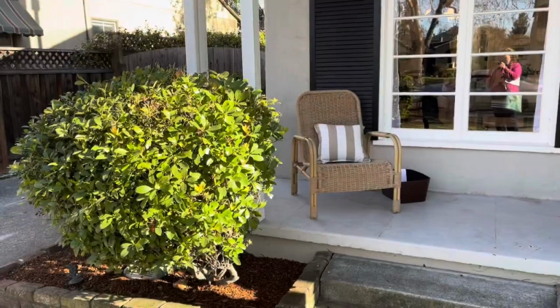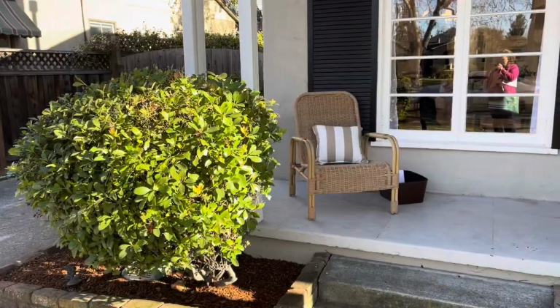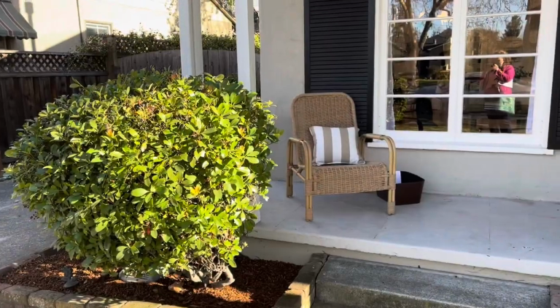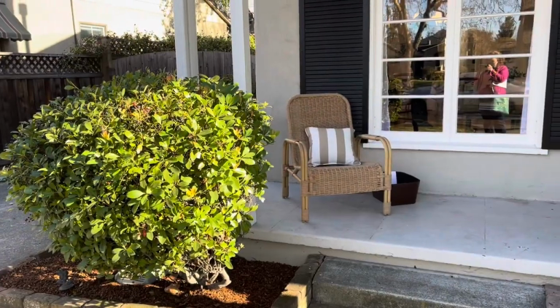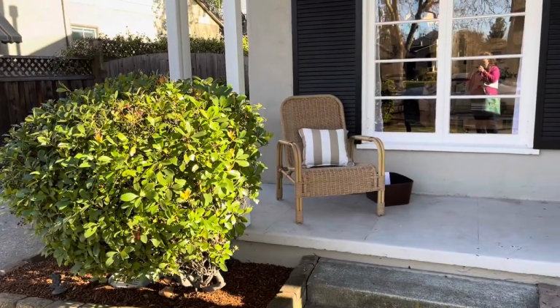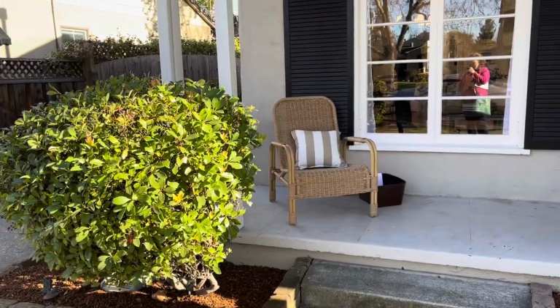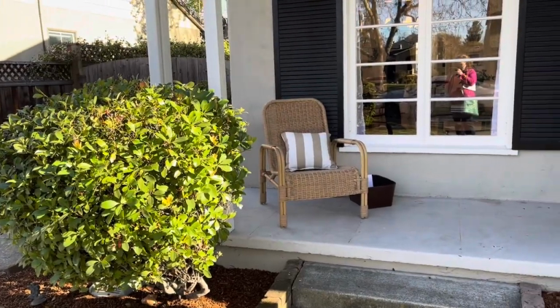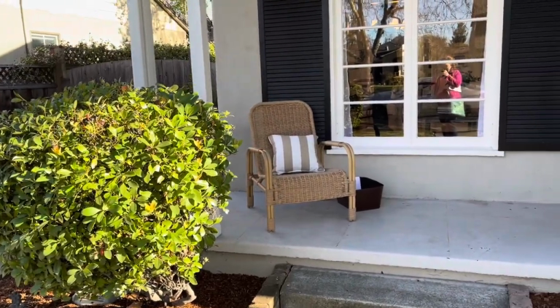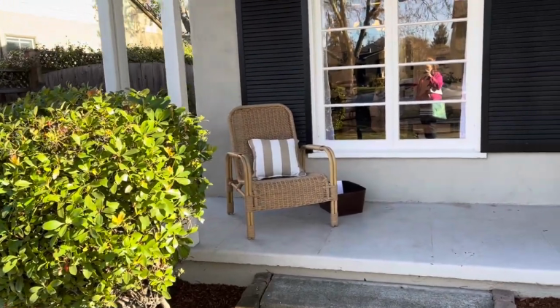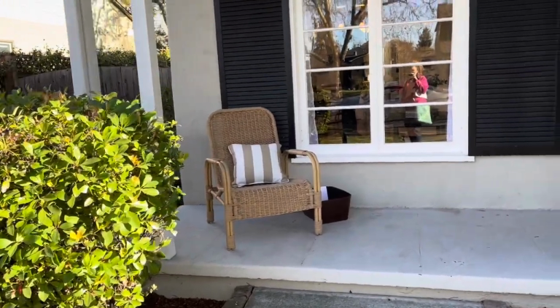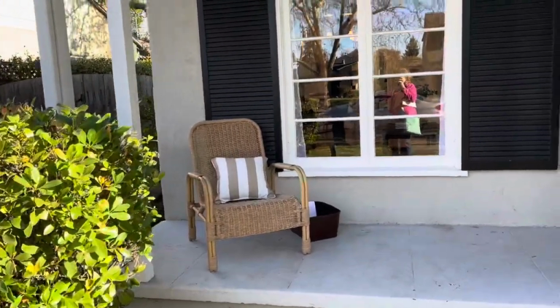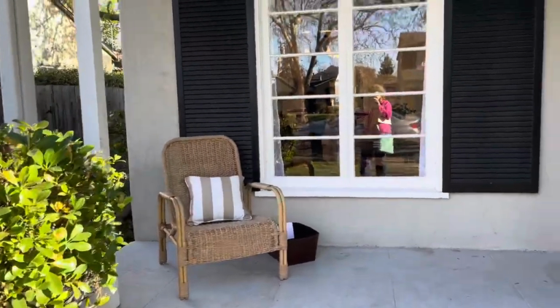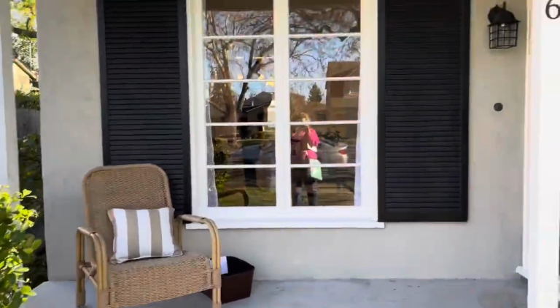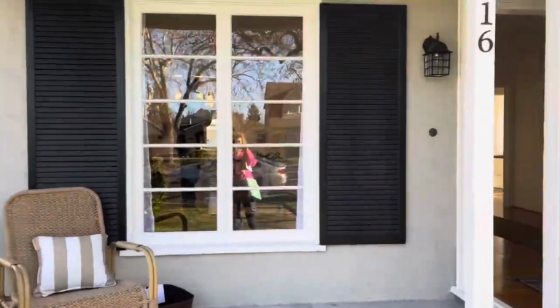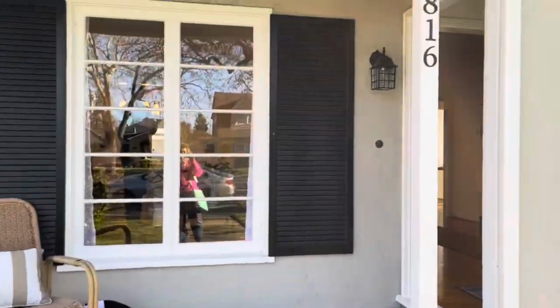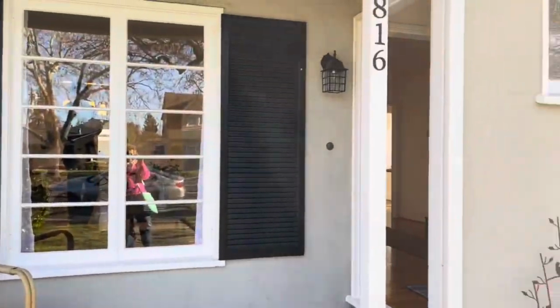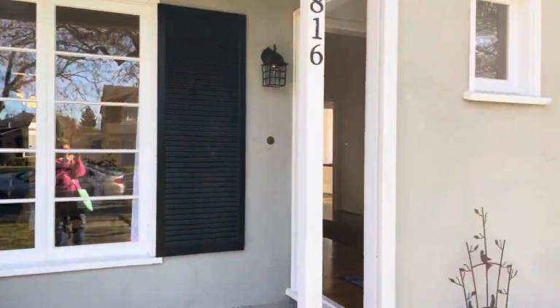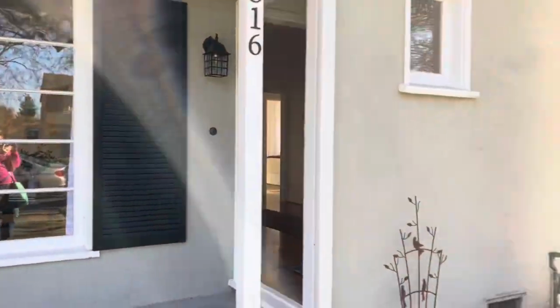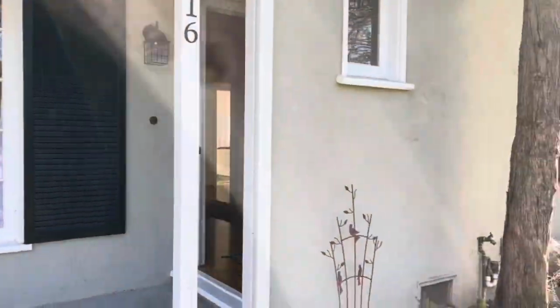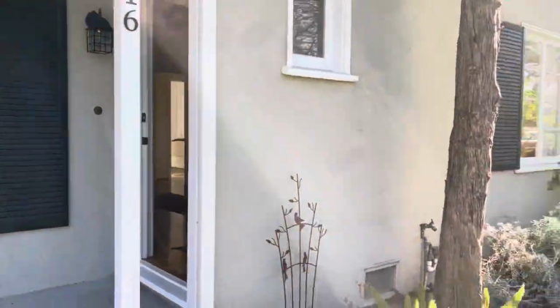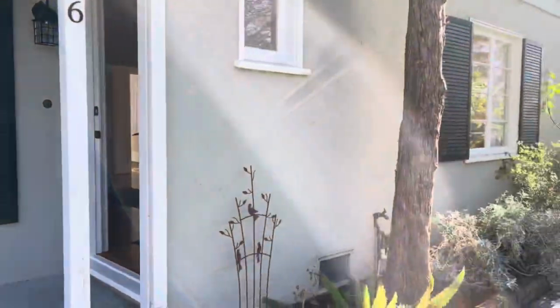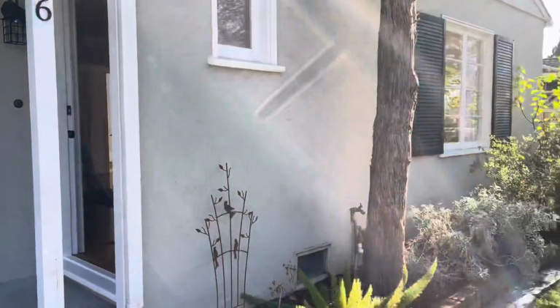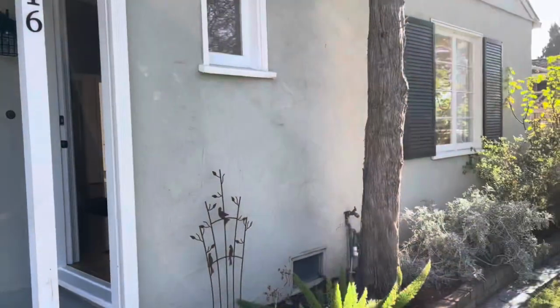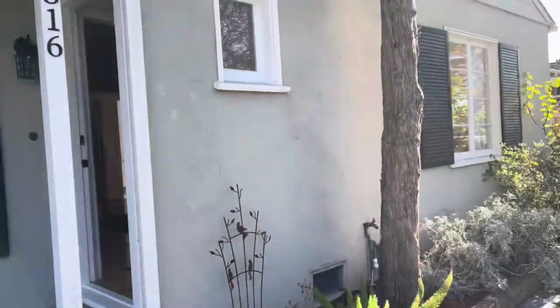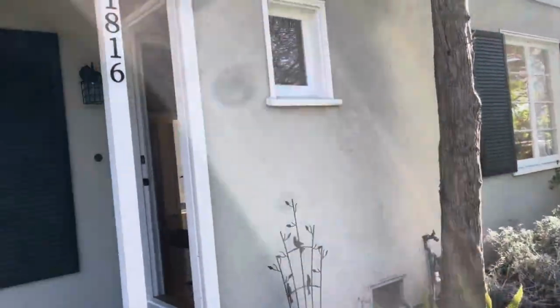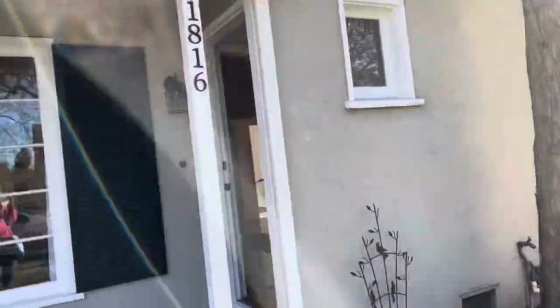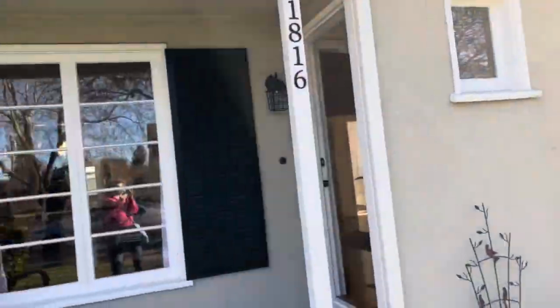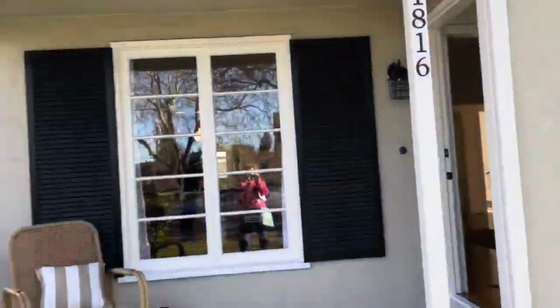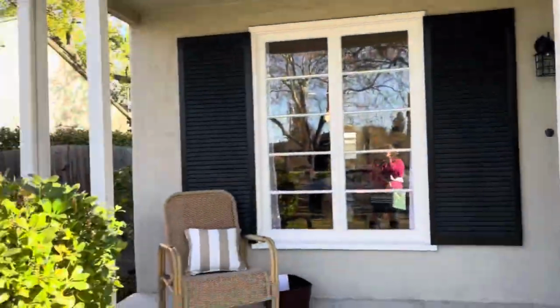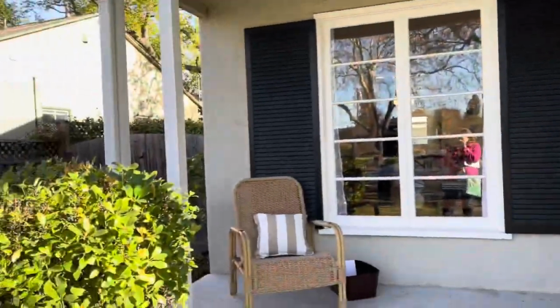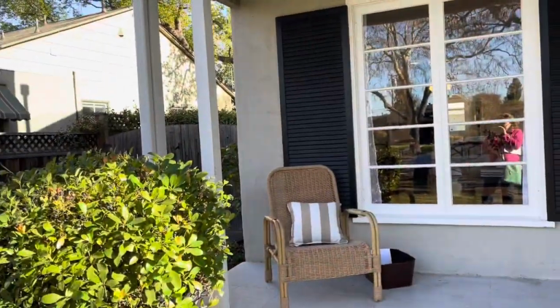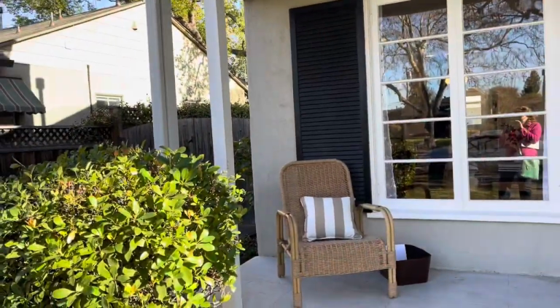We're going to start on the outside with this sweet little porch. It makes a graceful entryway or a nice place to sit.